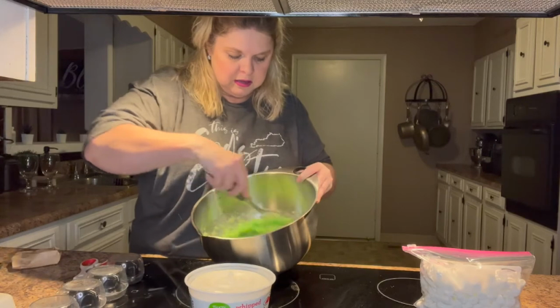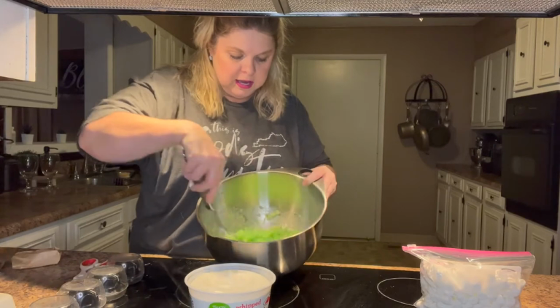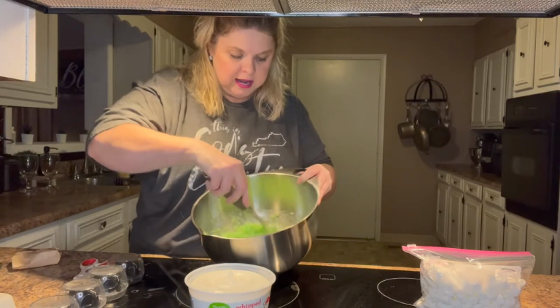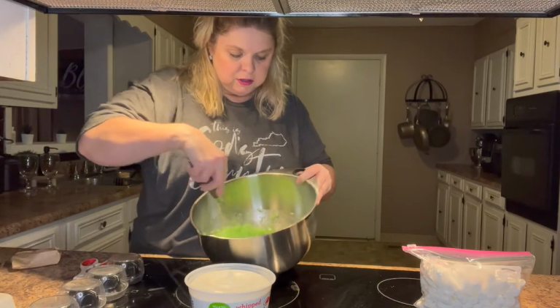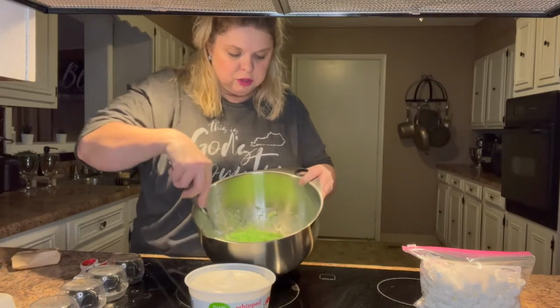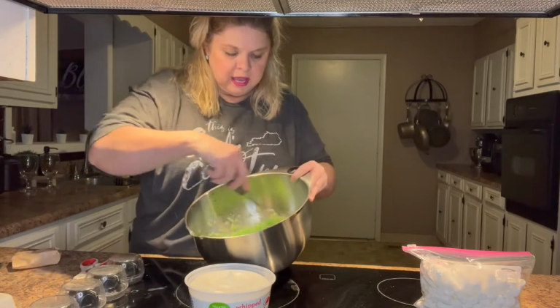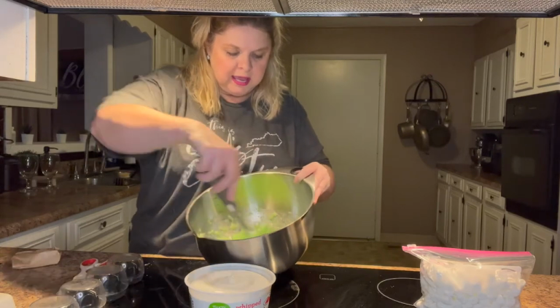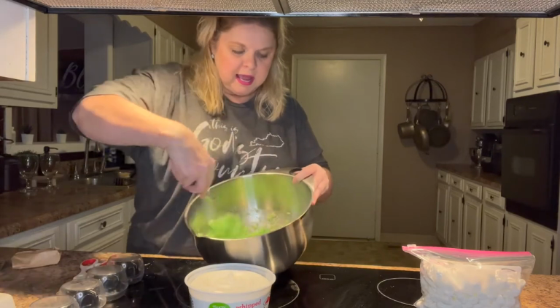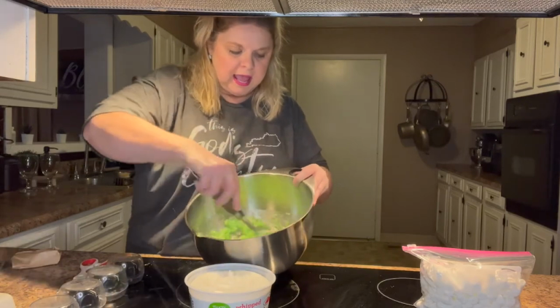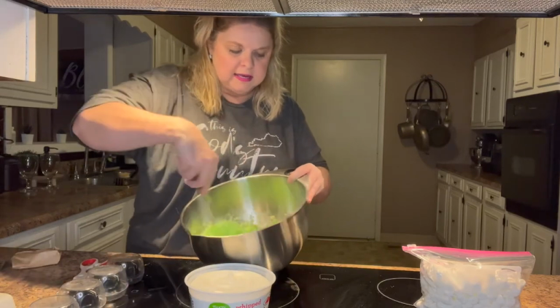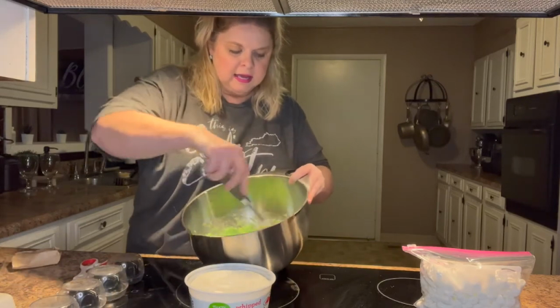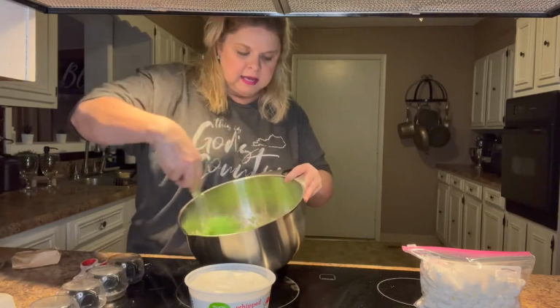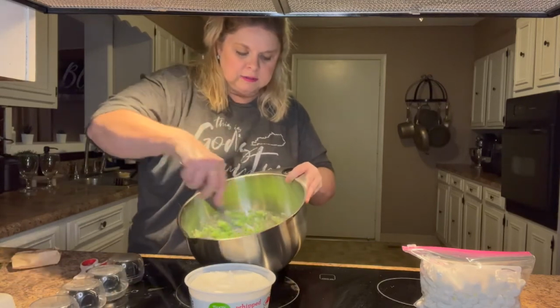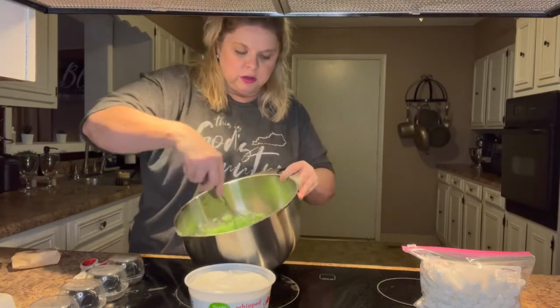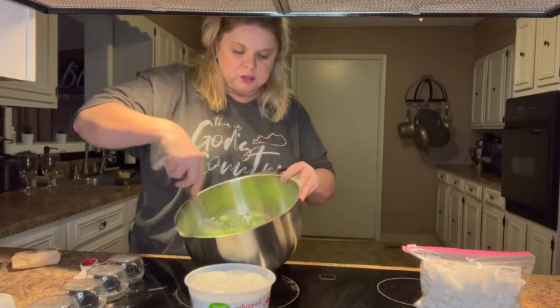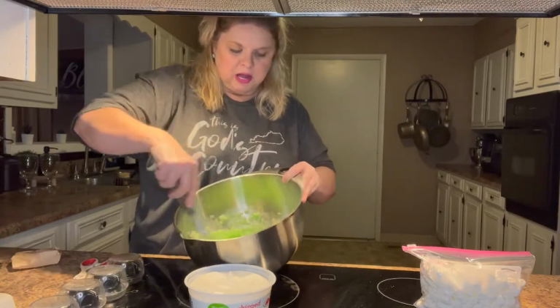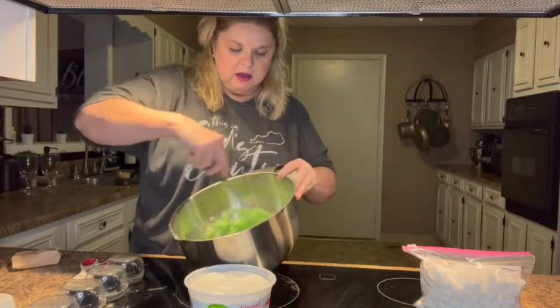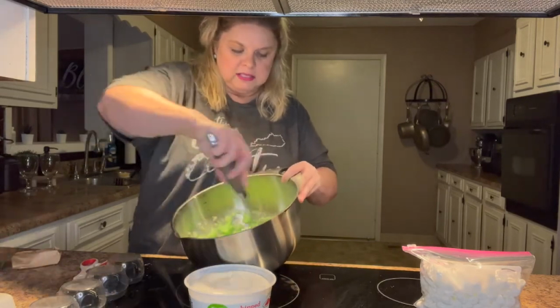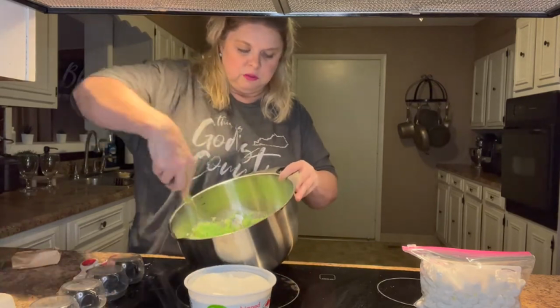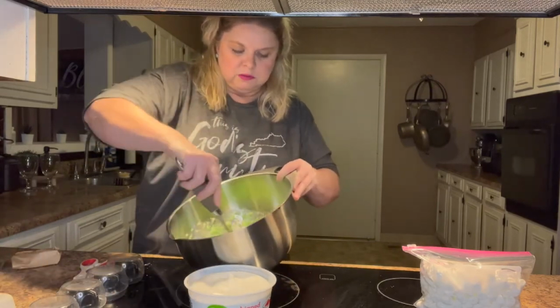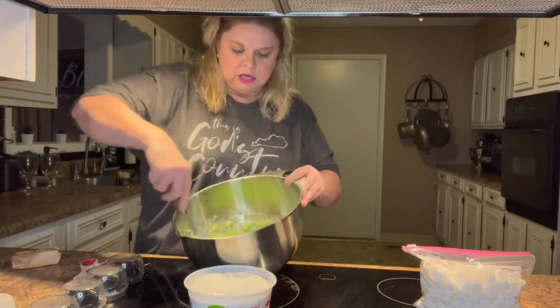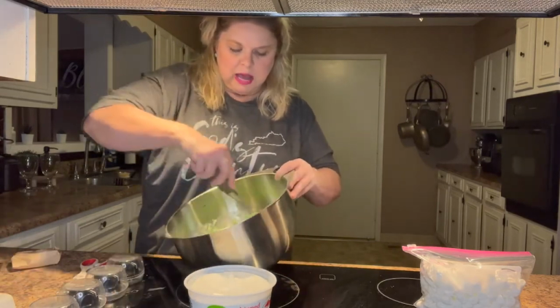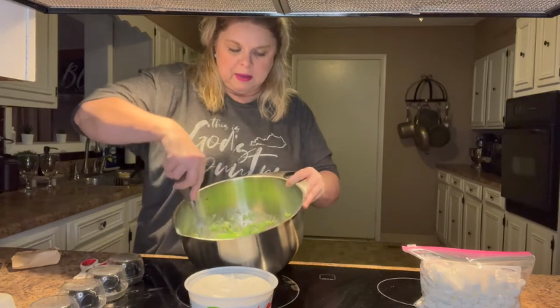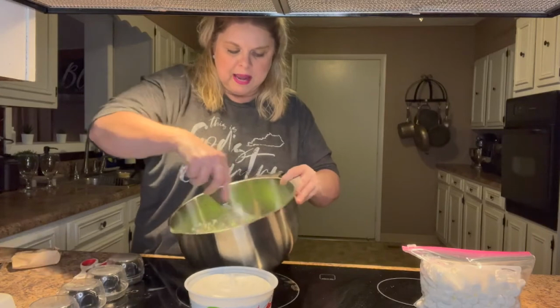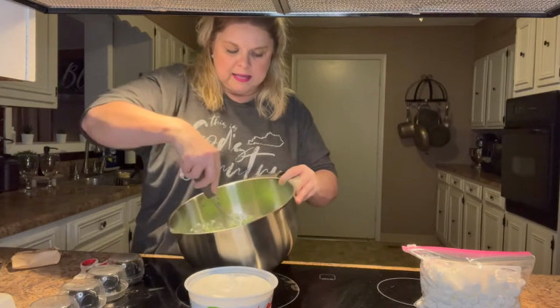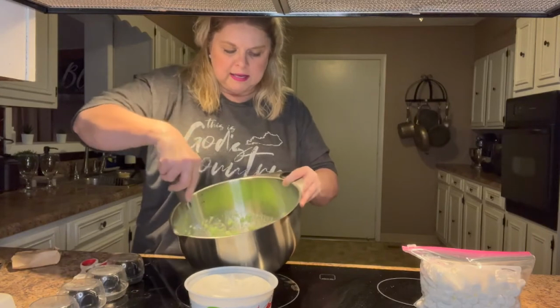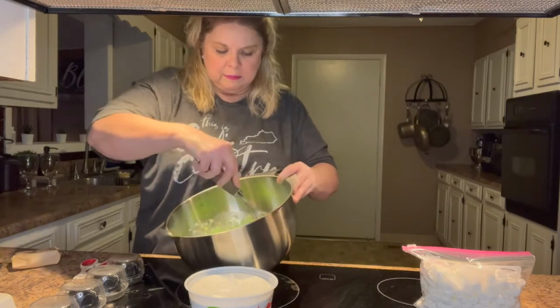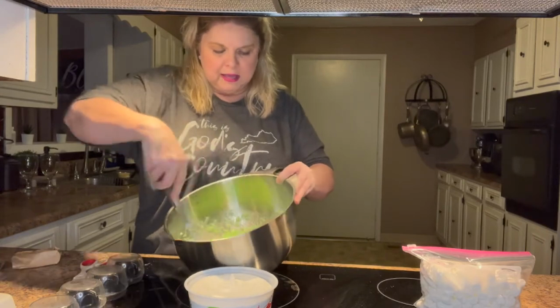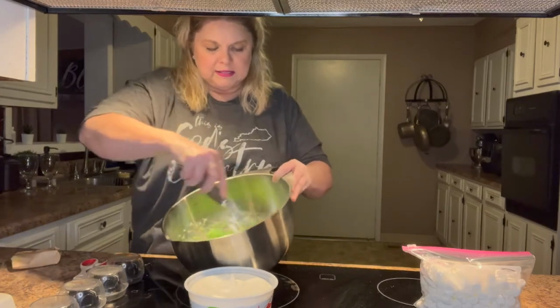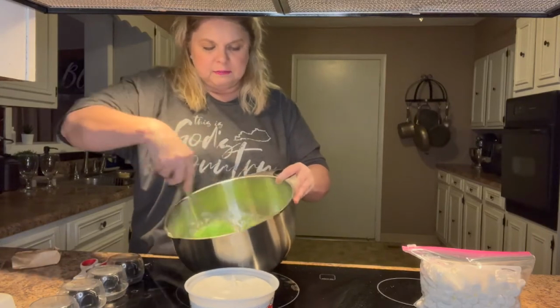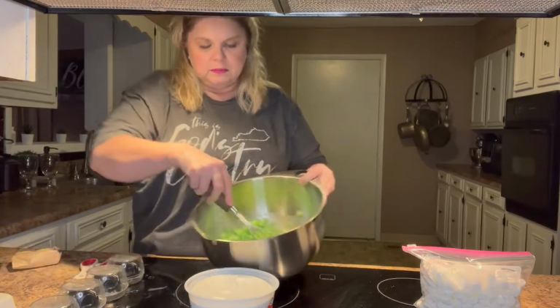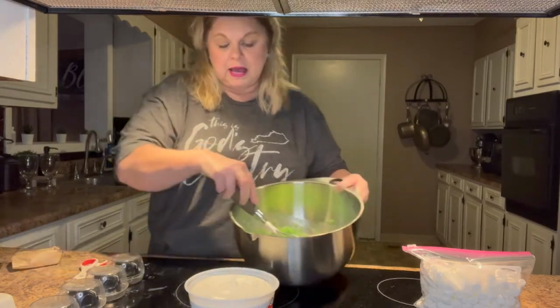You can add some crushed pecans if you want to — I may end up adding some to mine.